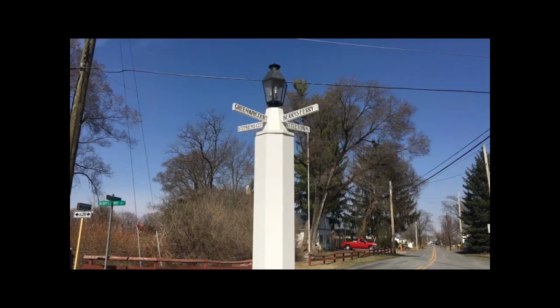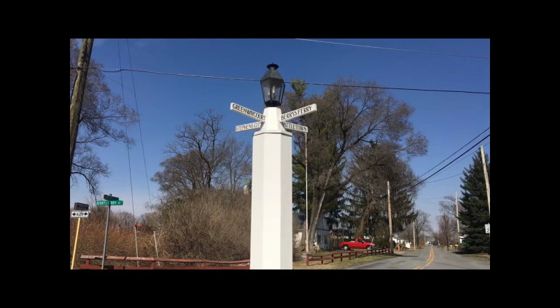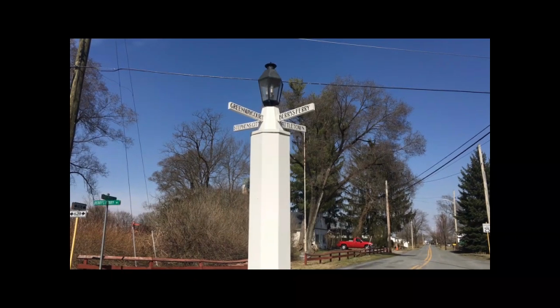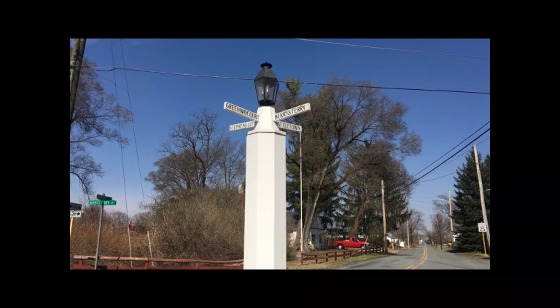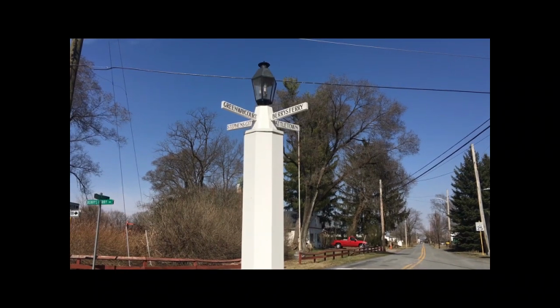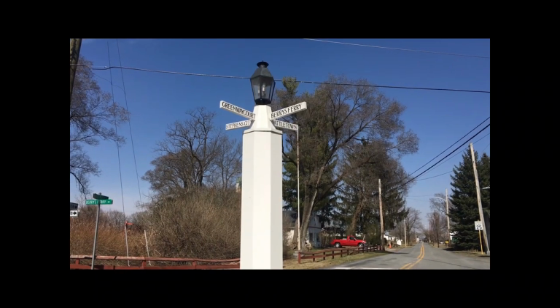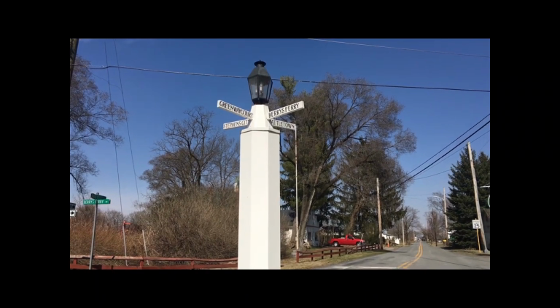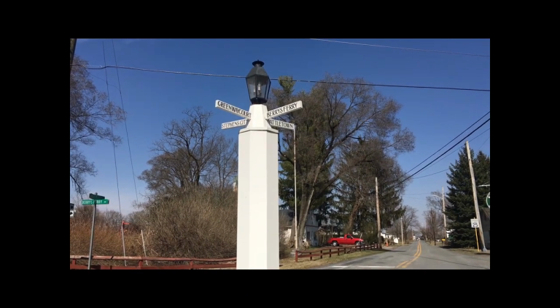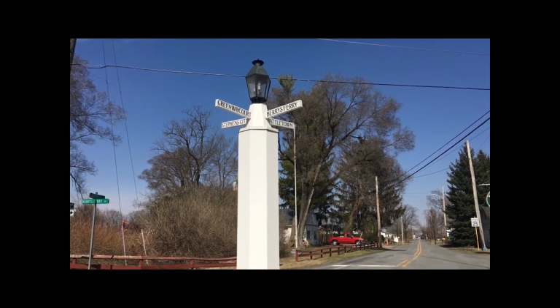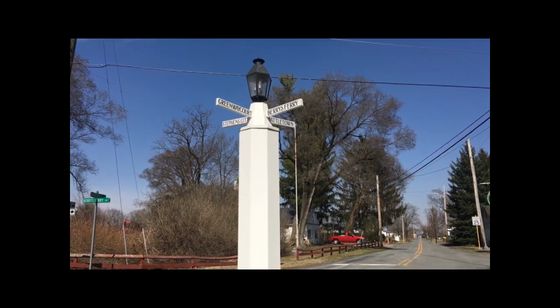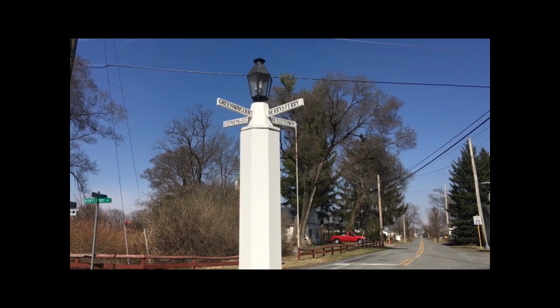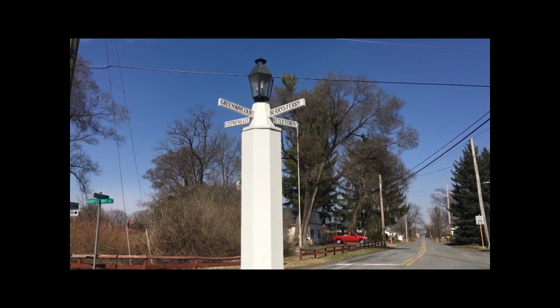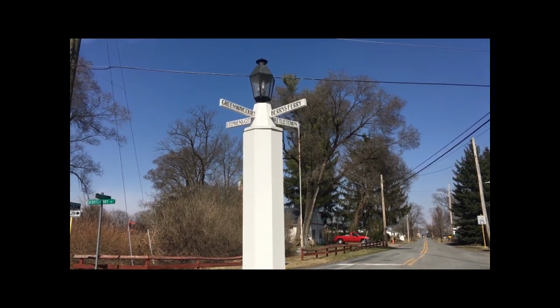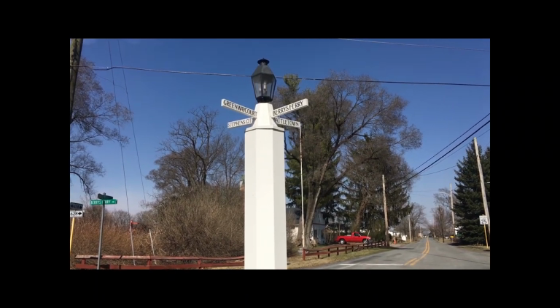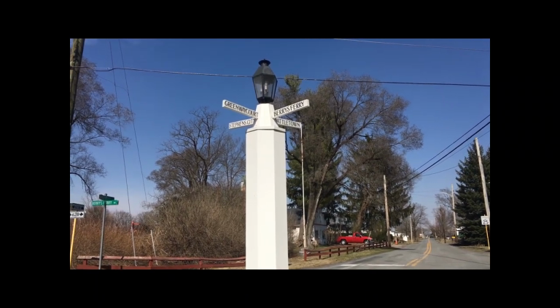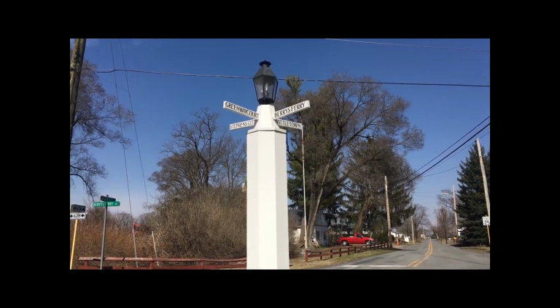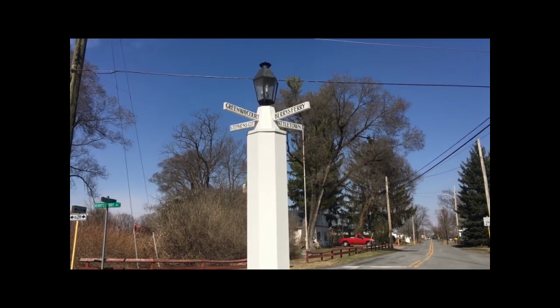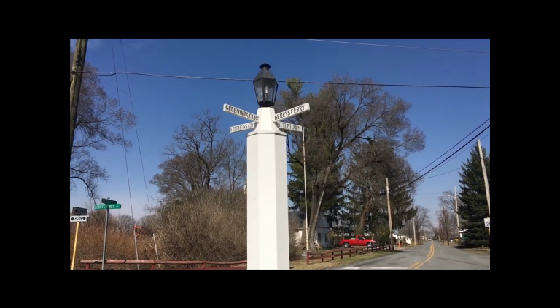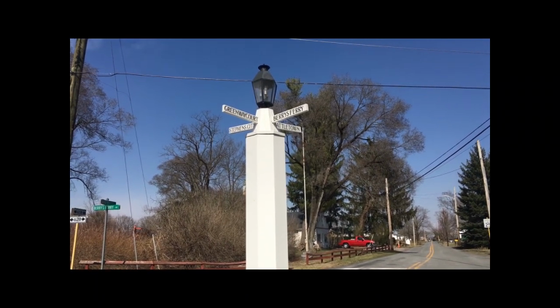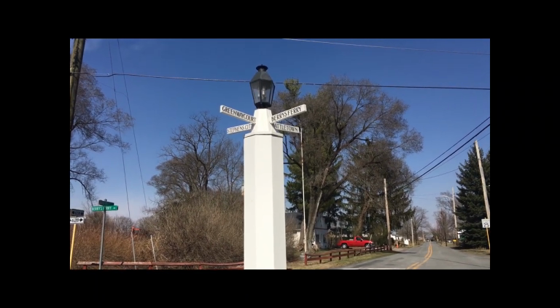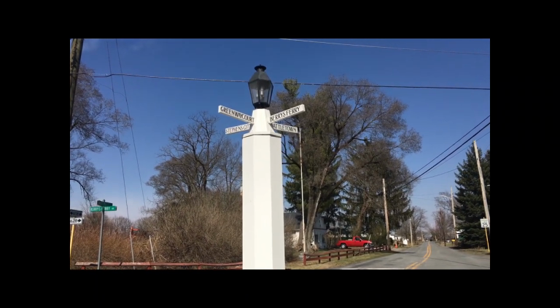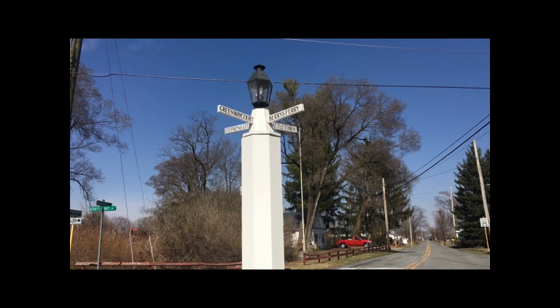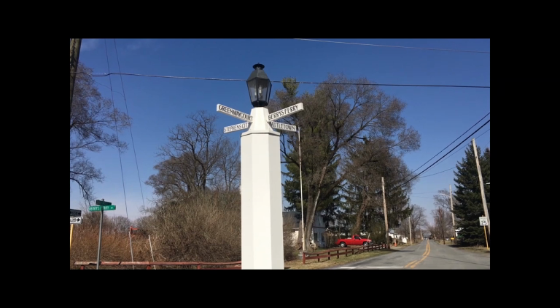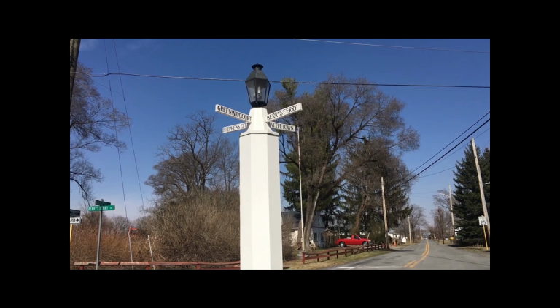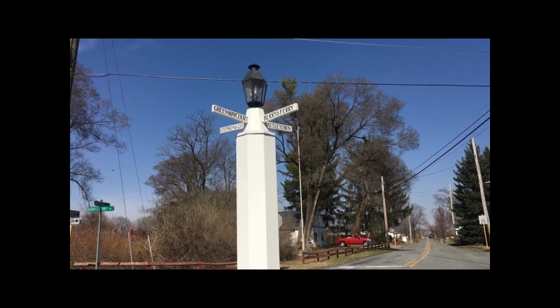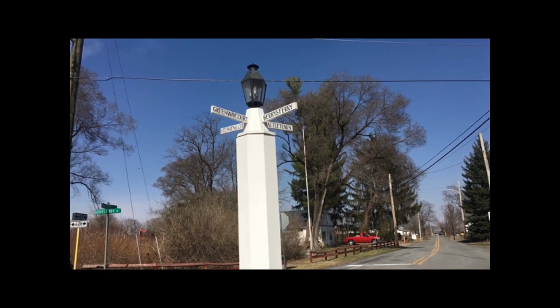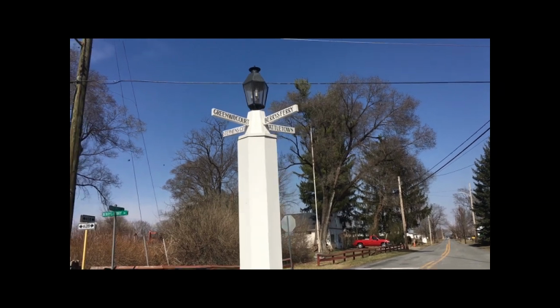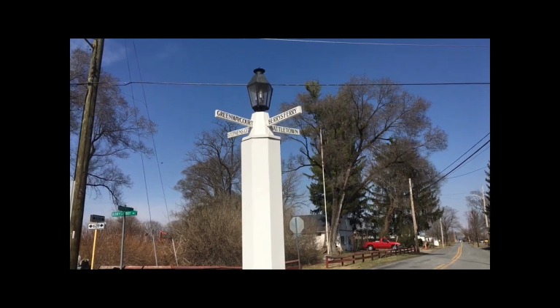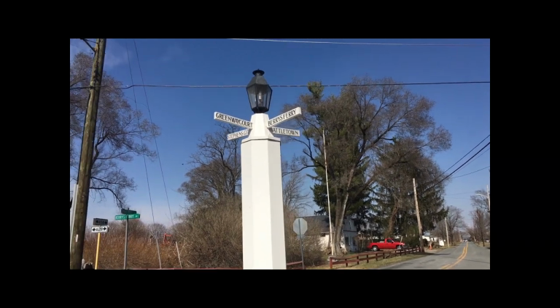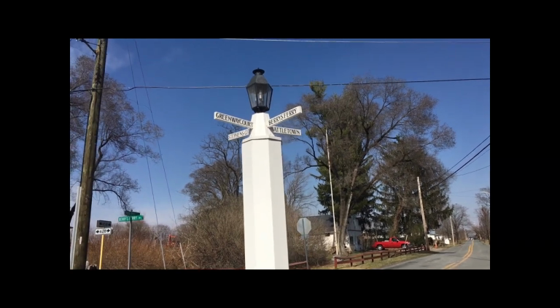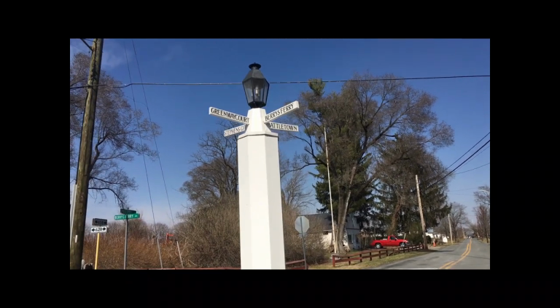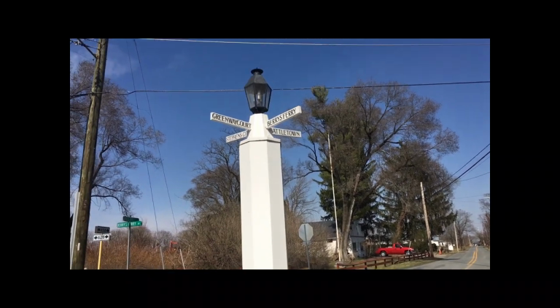The sign says Stephen City to the left, Greenway Court, Barry's Ferry, and Battletown.